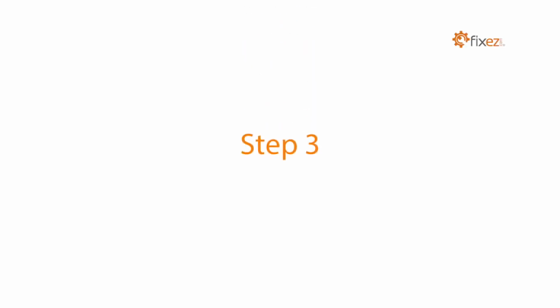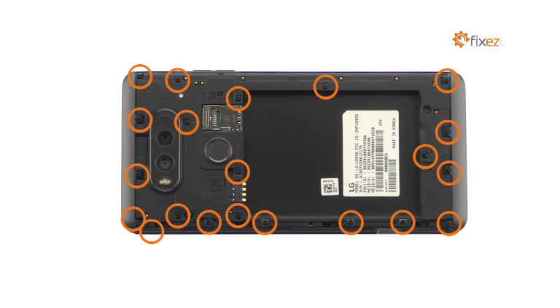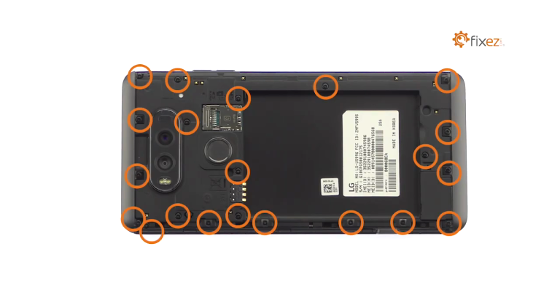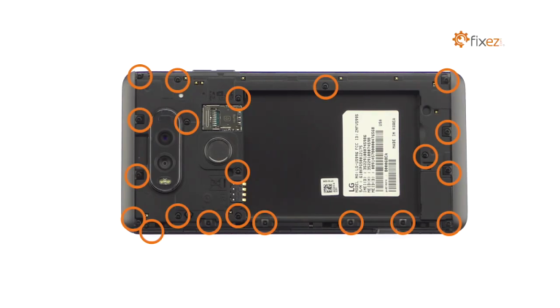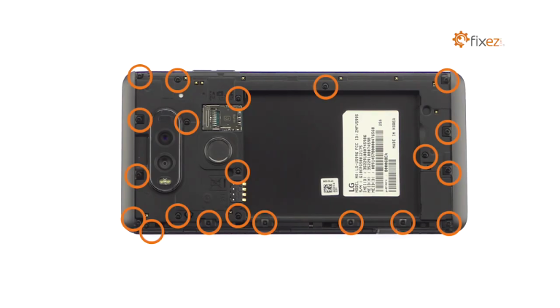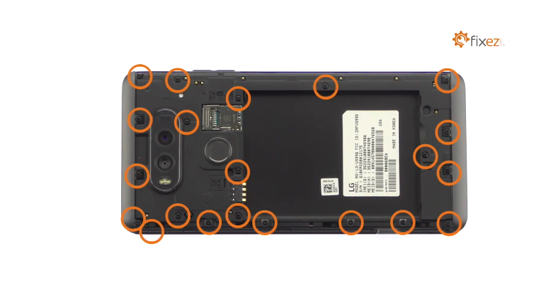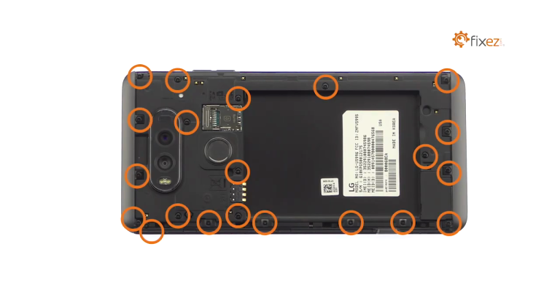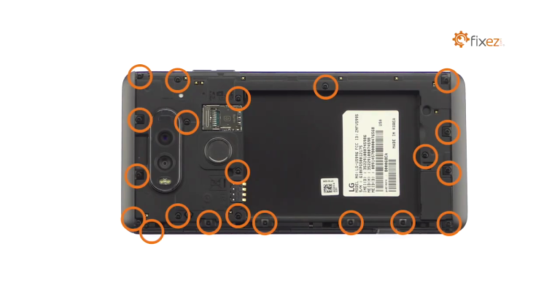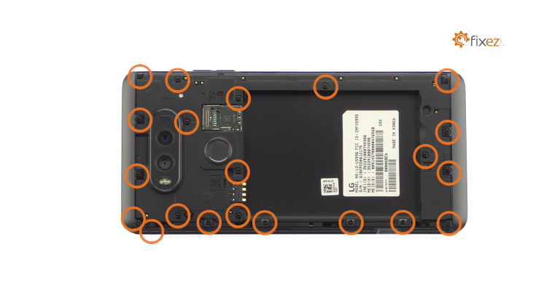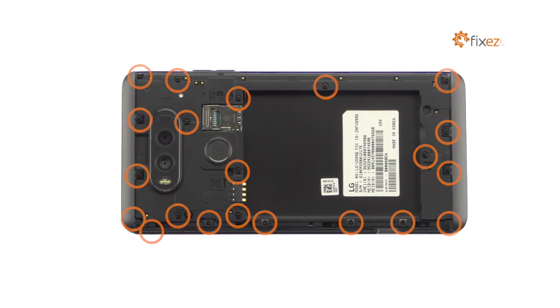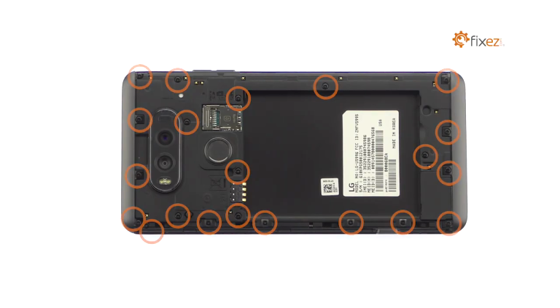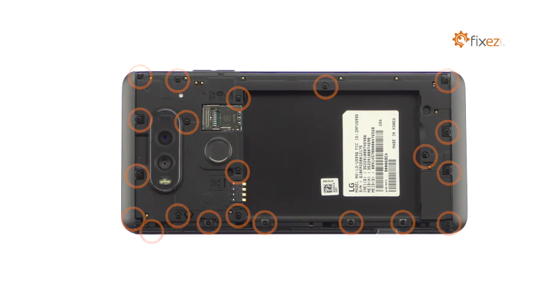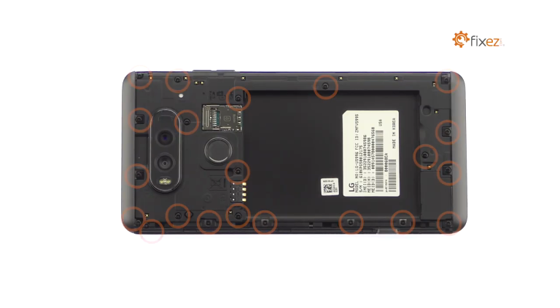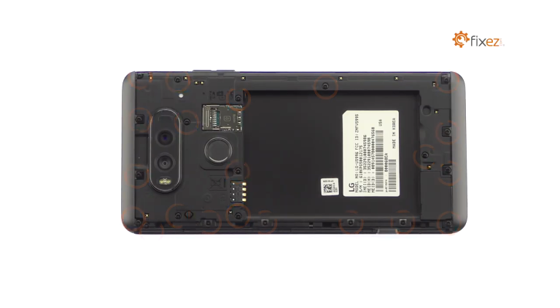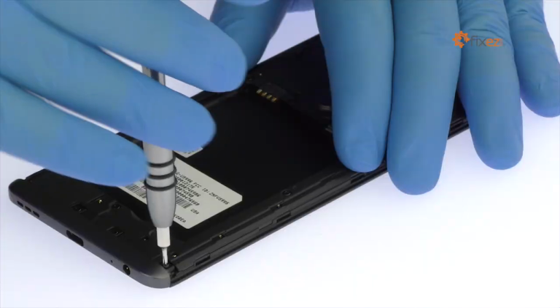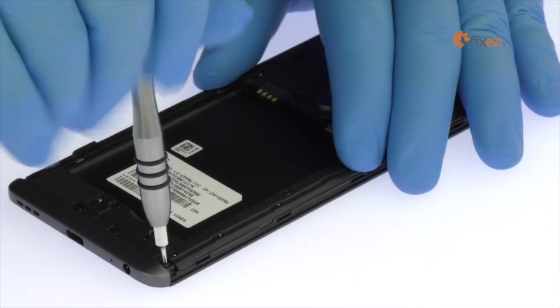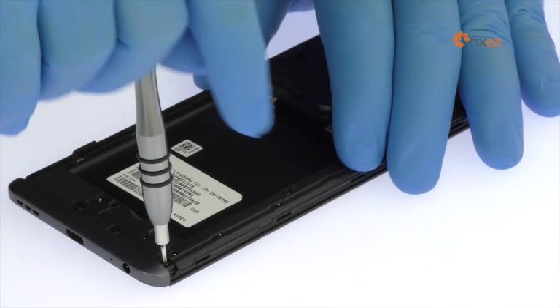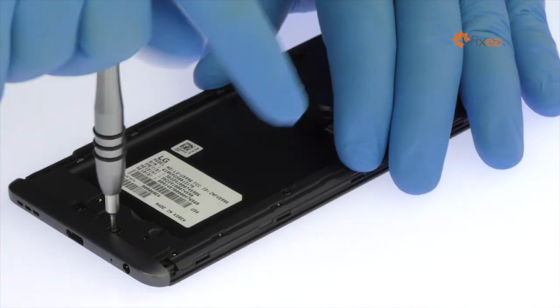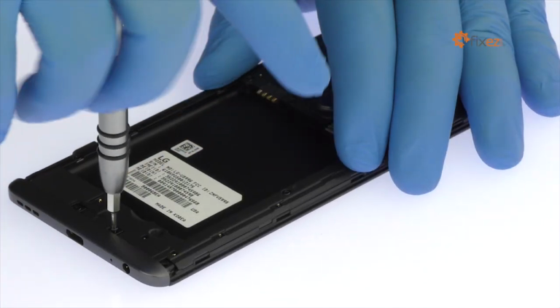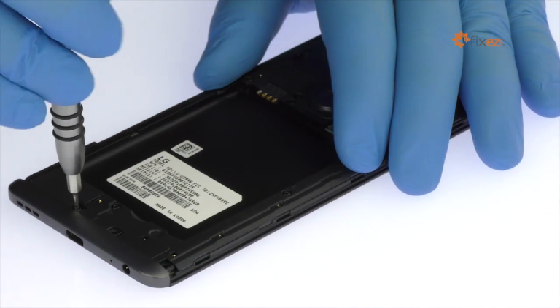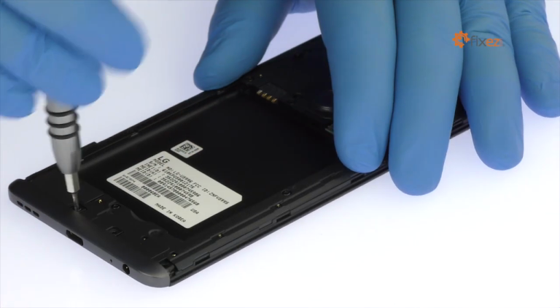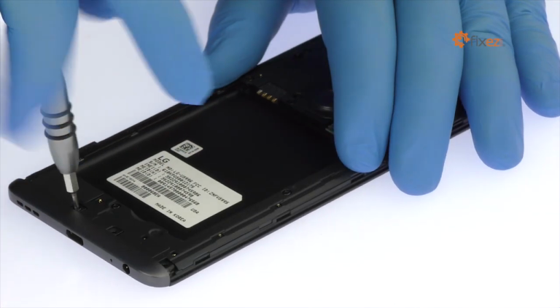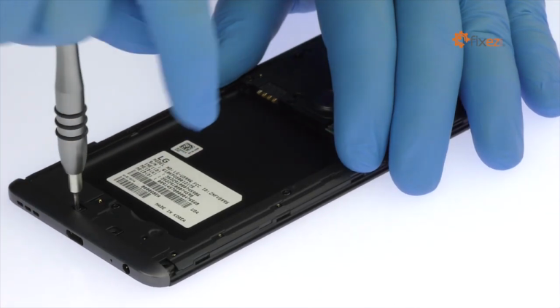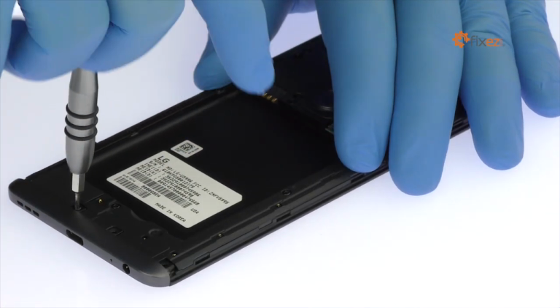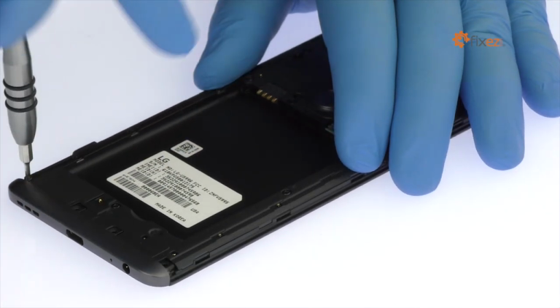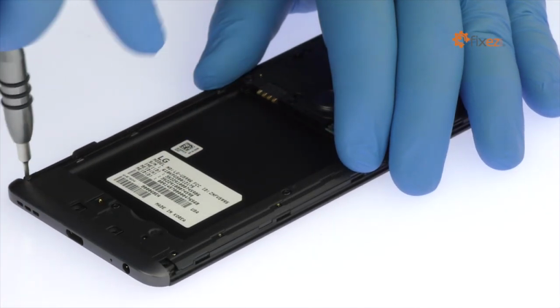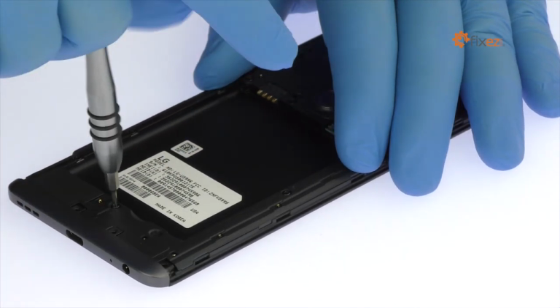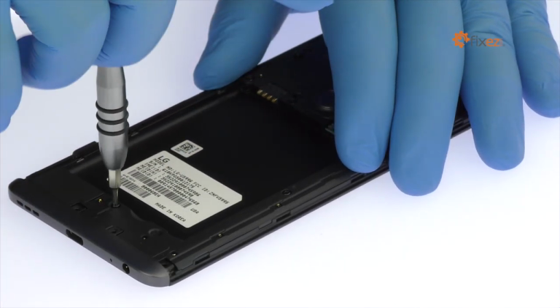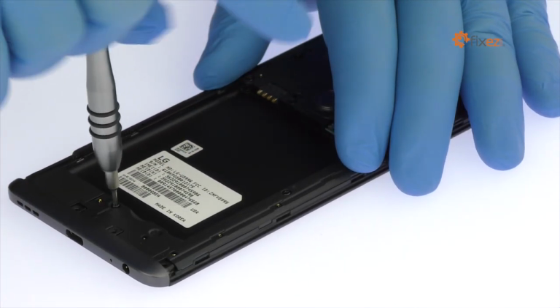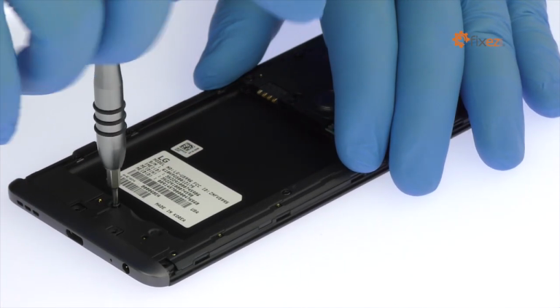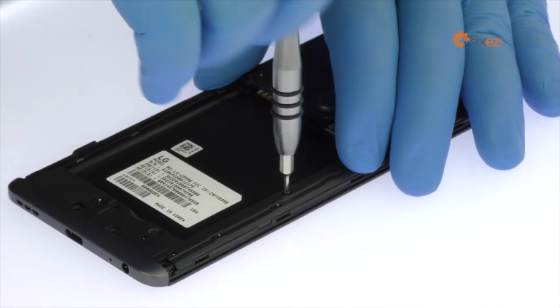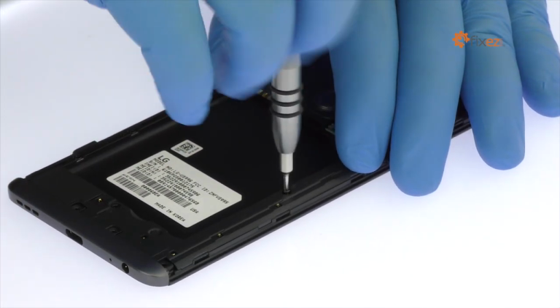Remove the following 21 Phillips screws. These screws are different sizes, so be sure to remember where they go.